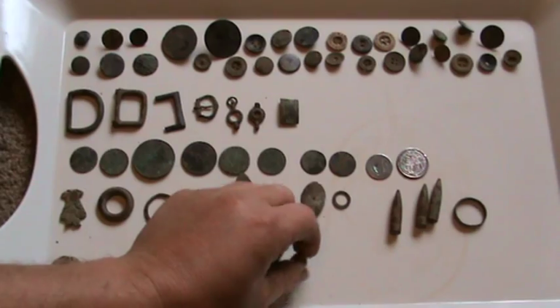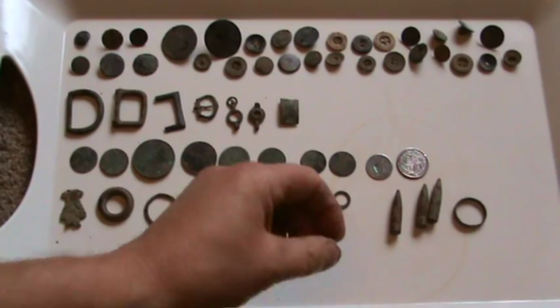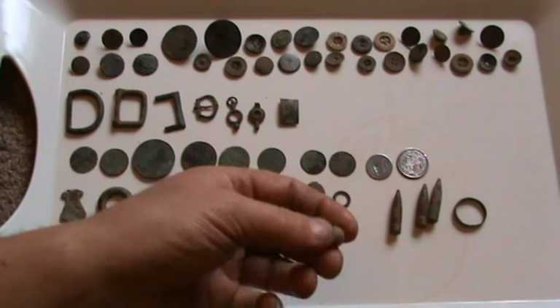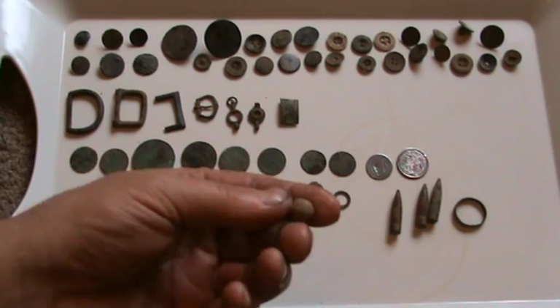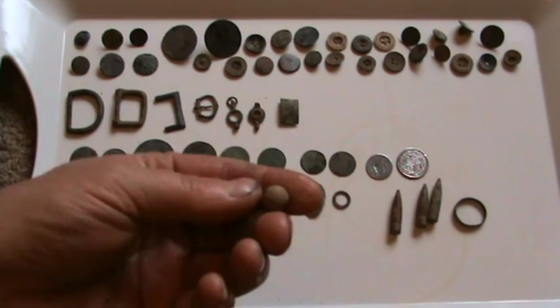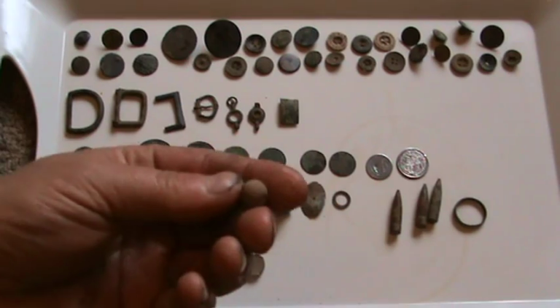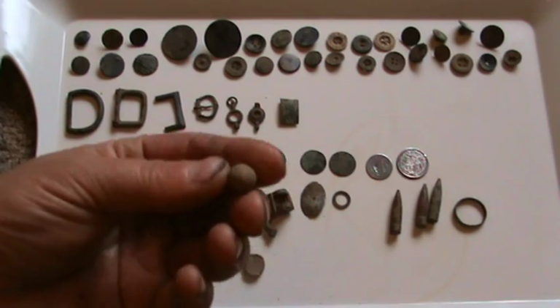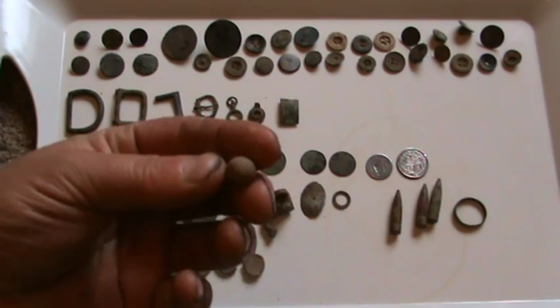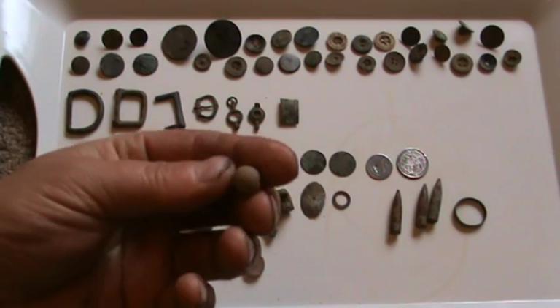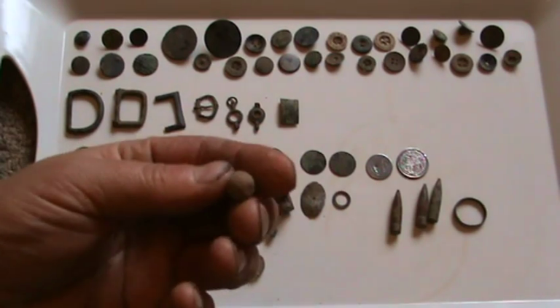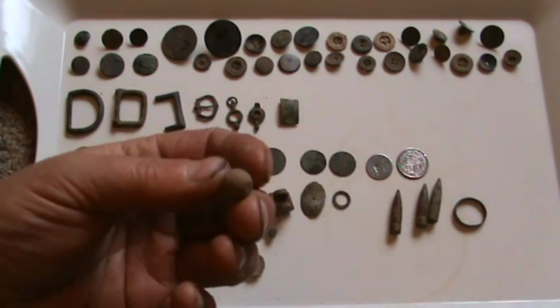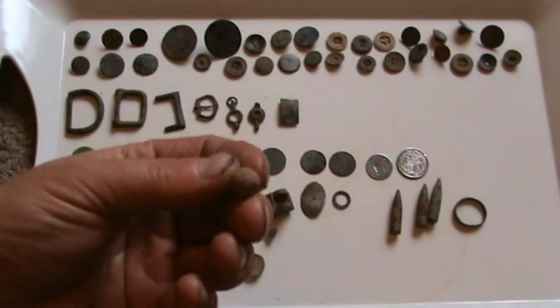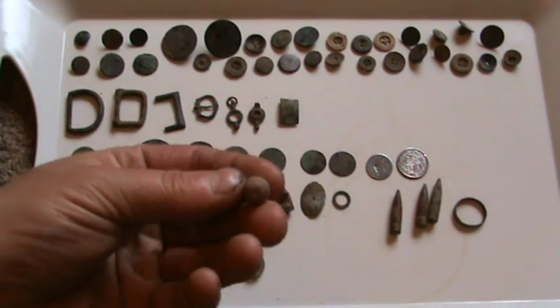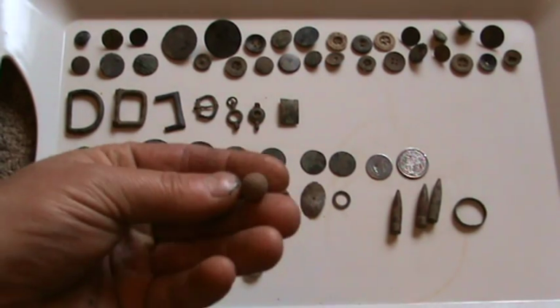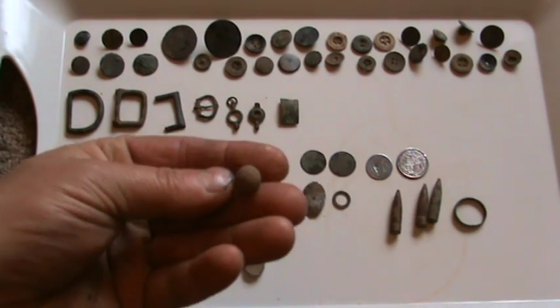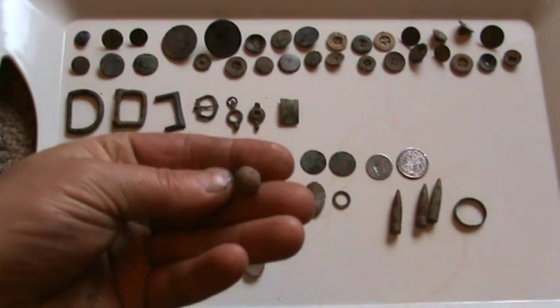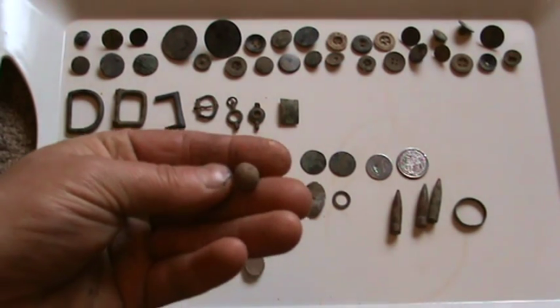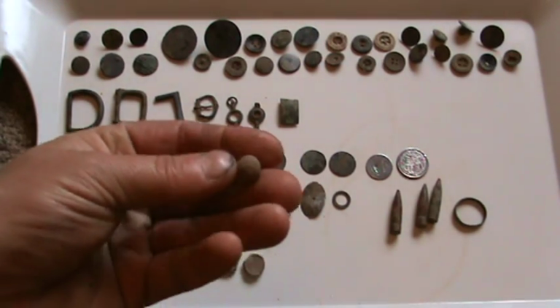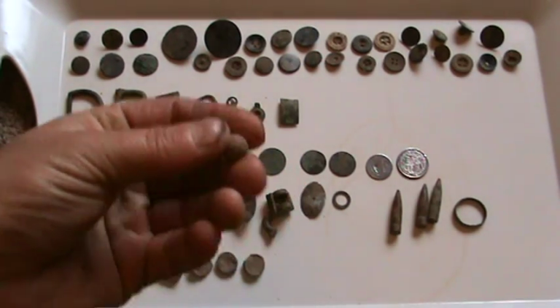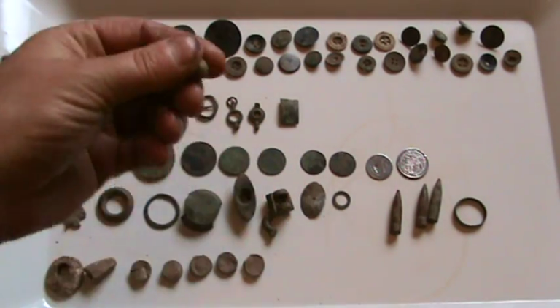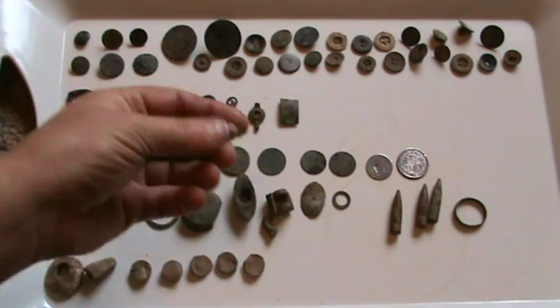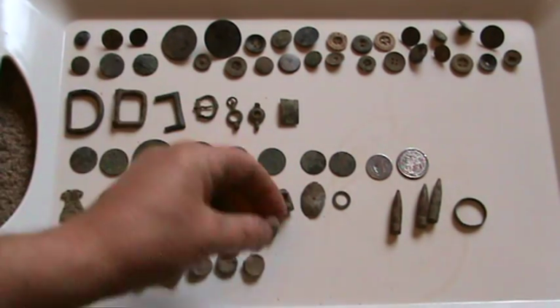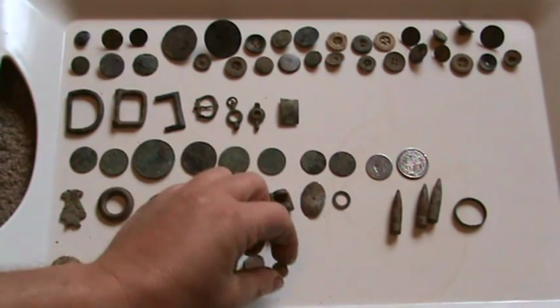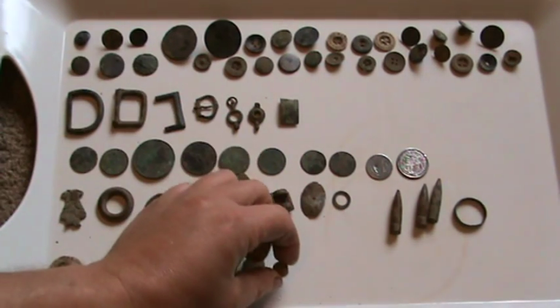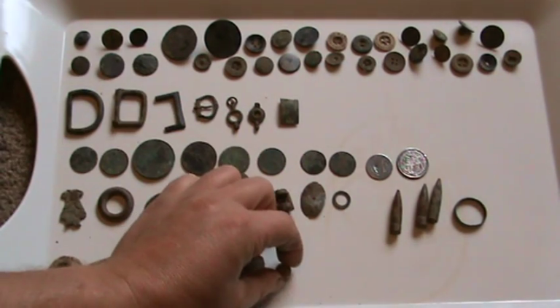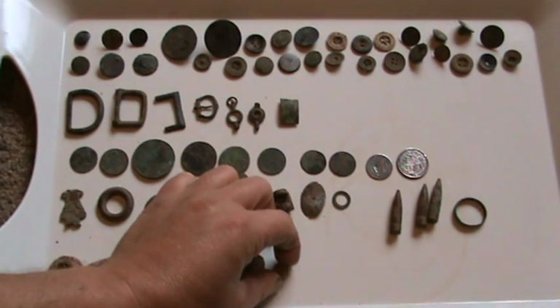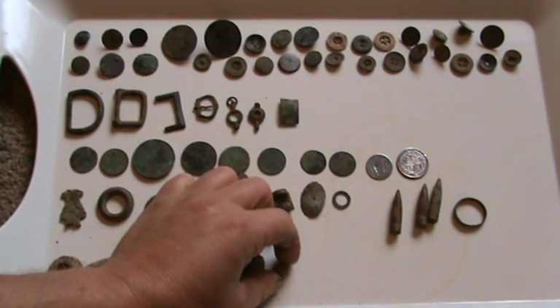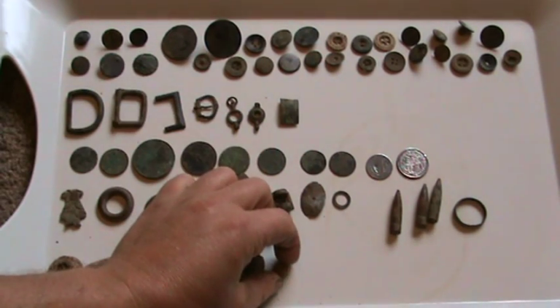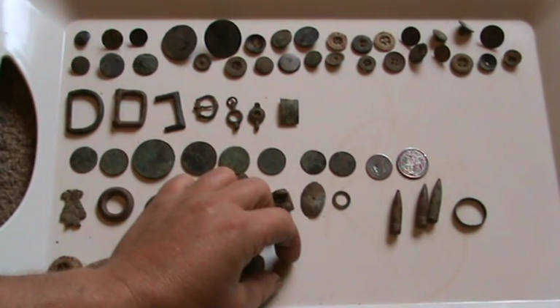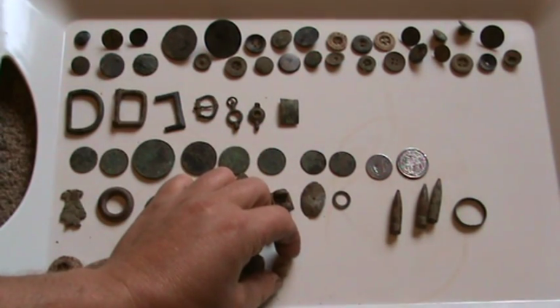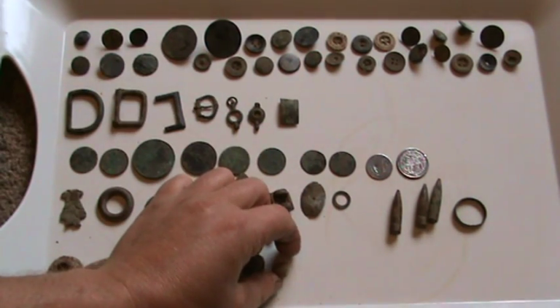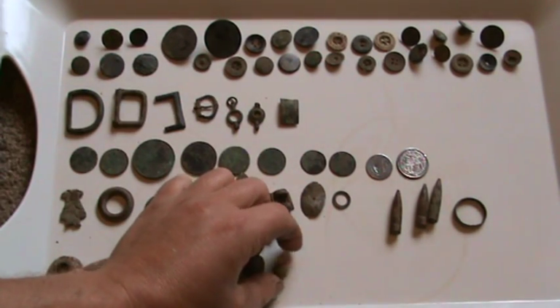Musket ball - that's another lump of lead. I always like finding musket balls.